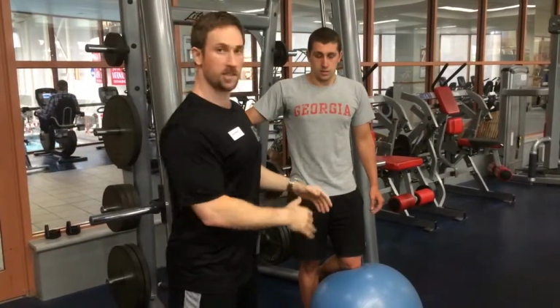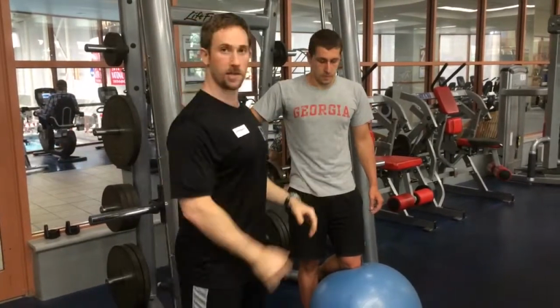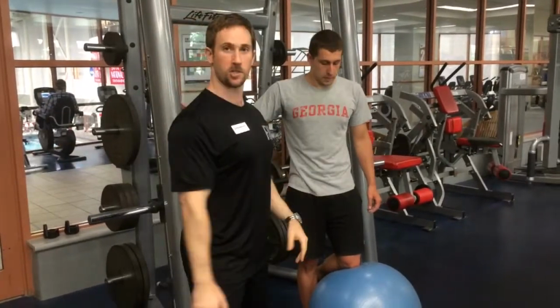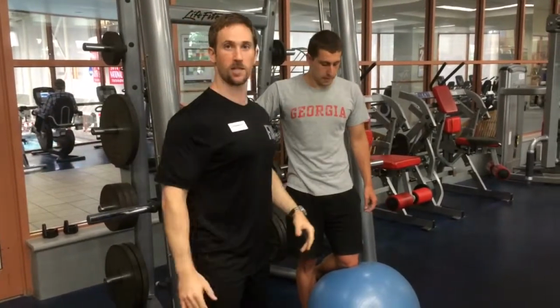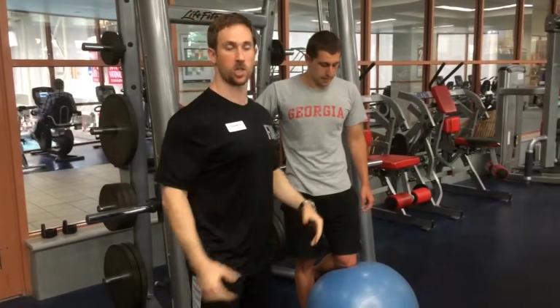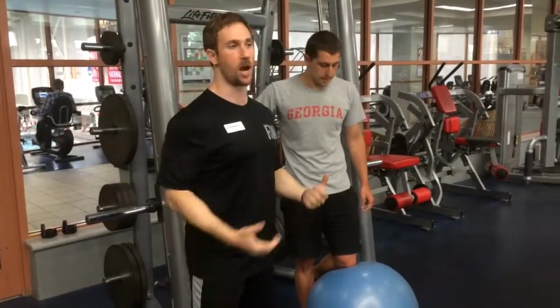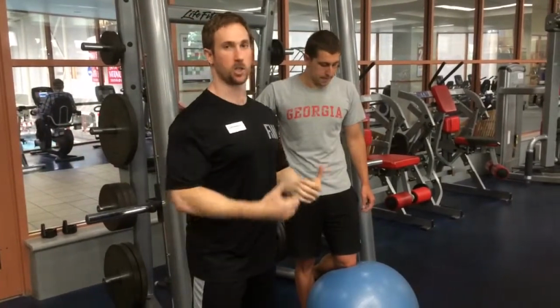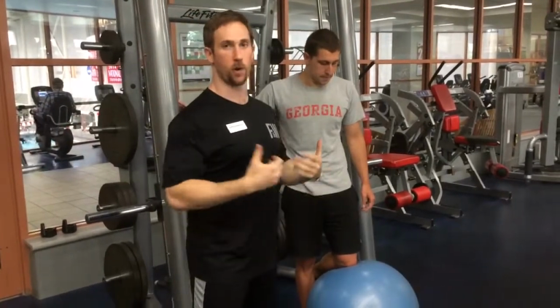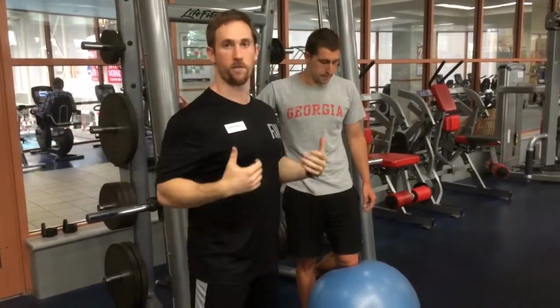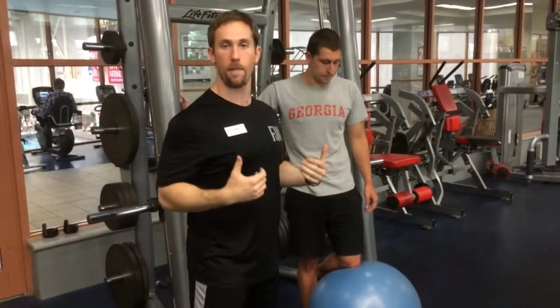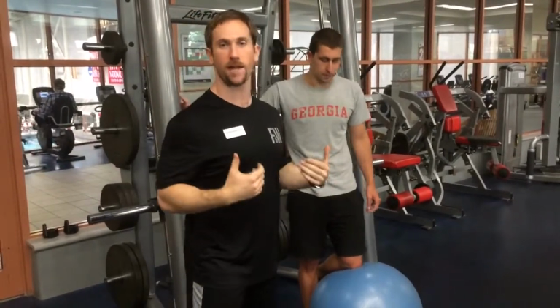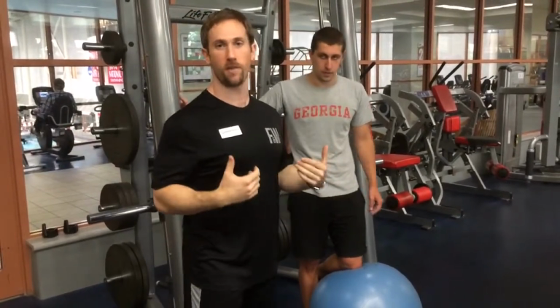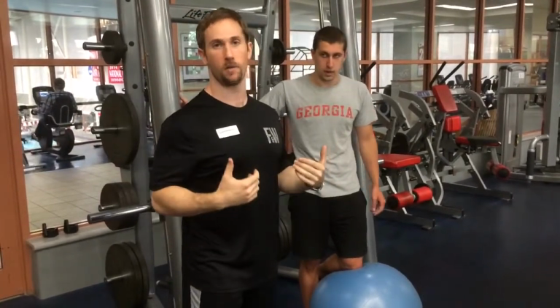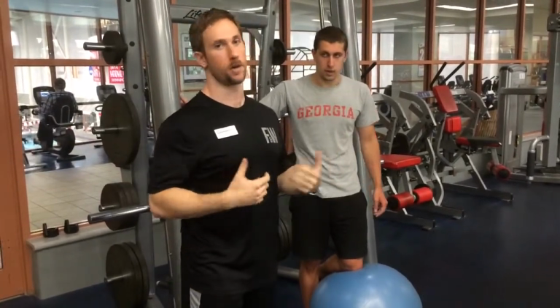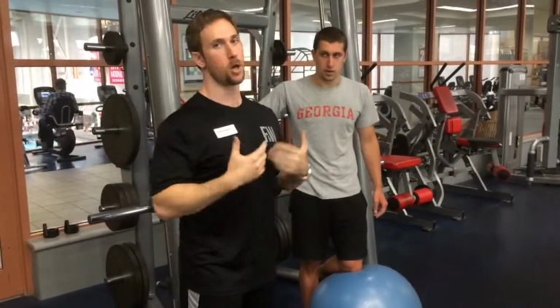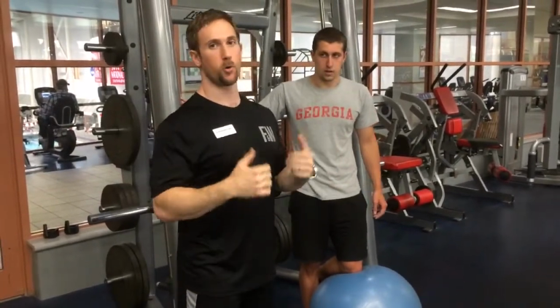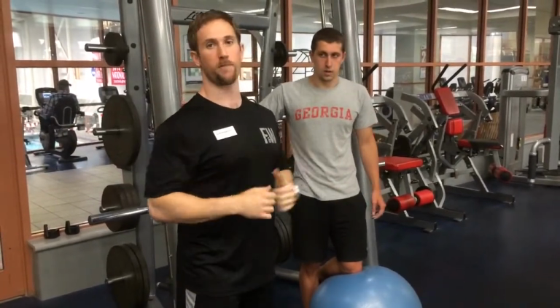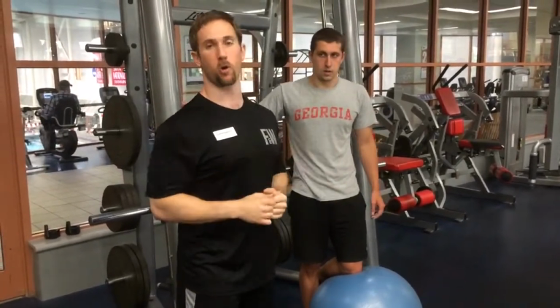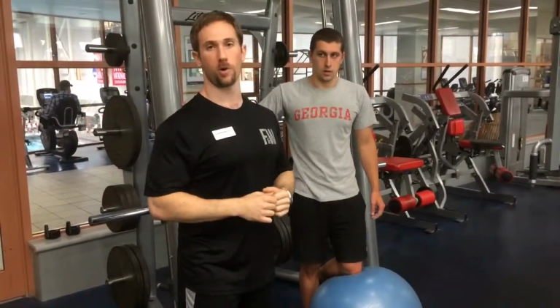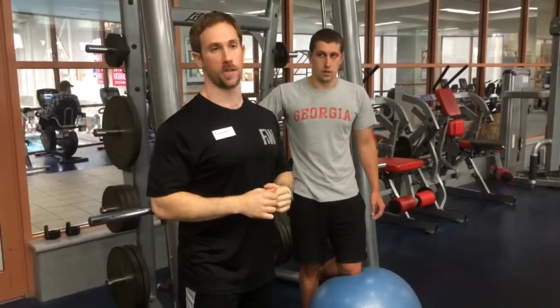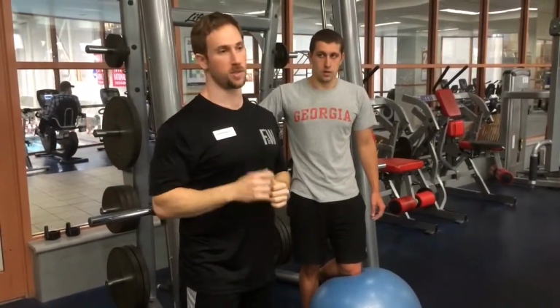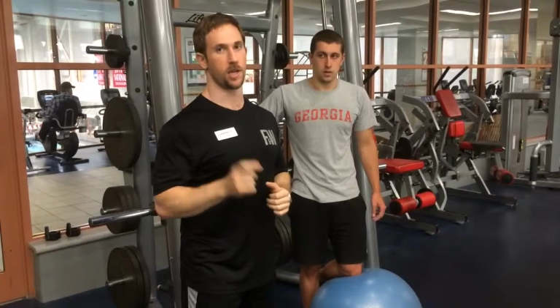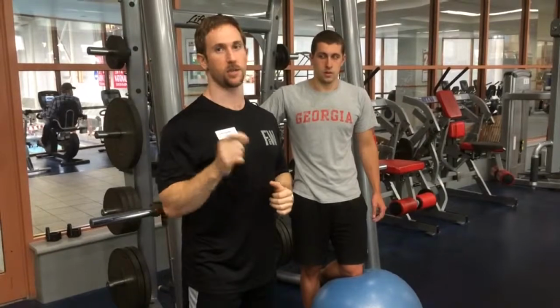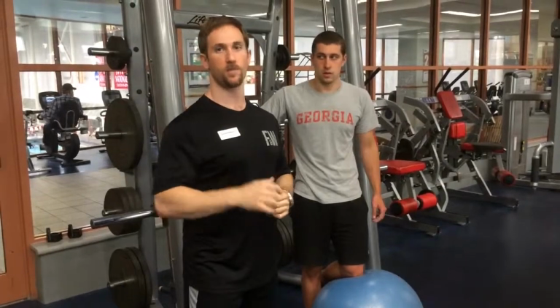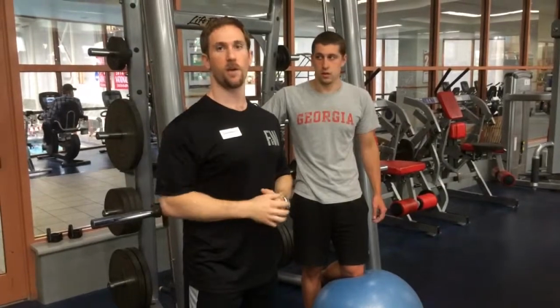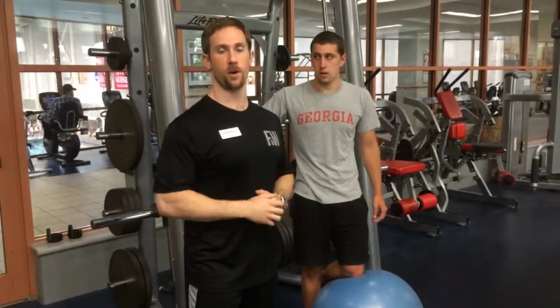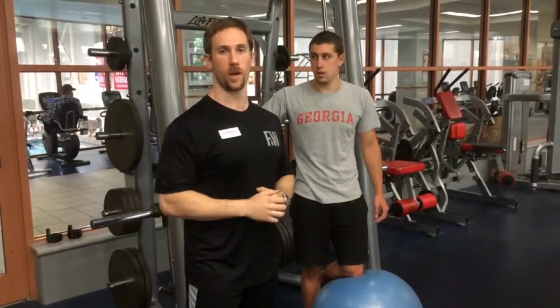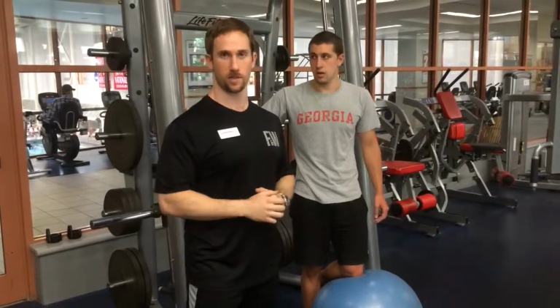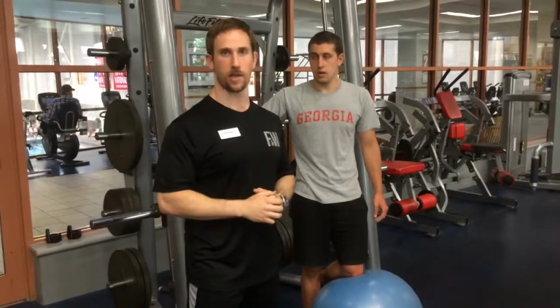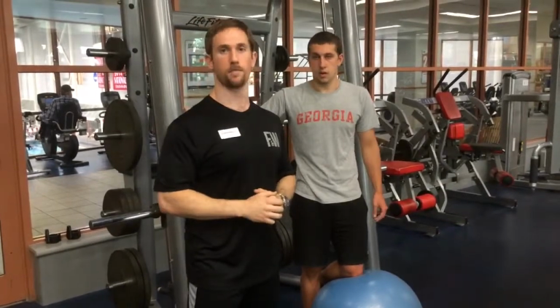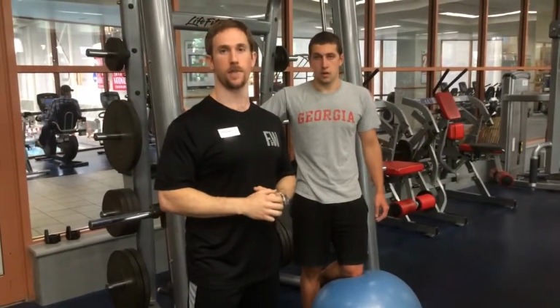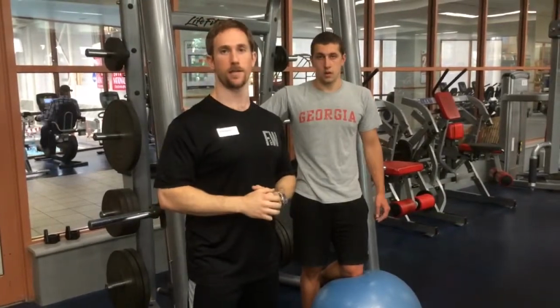Give this exercise a shot. It's great for back development, it's great for core stabilization. Very good exercise. Thanks.